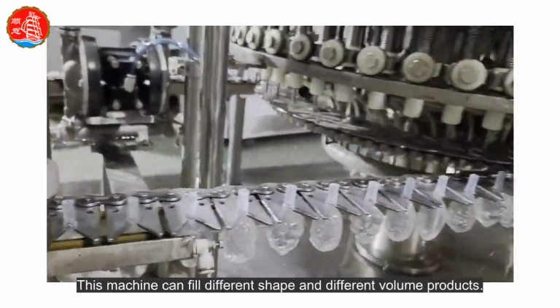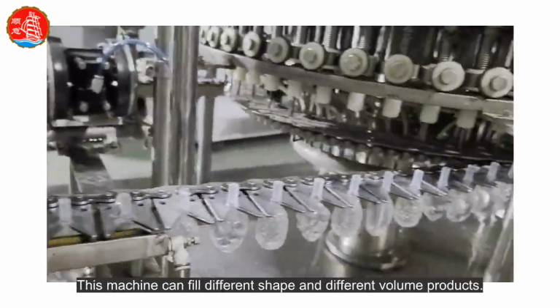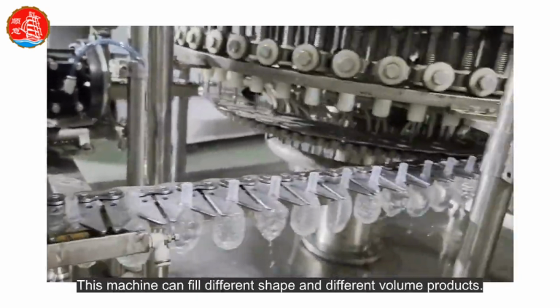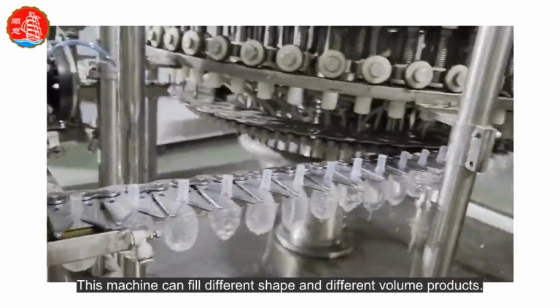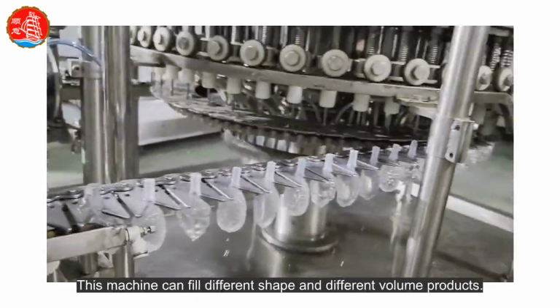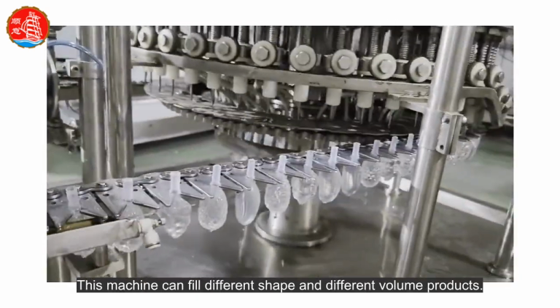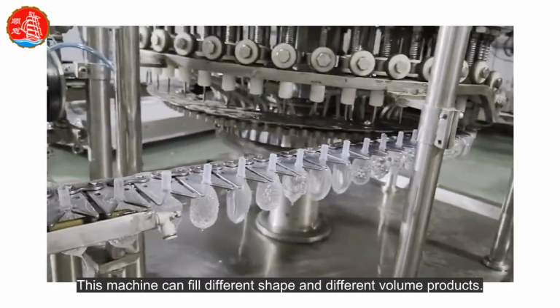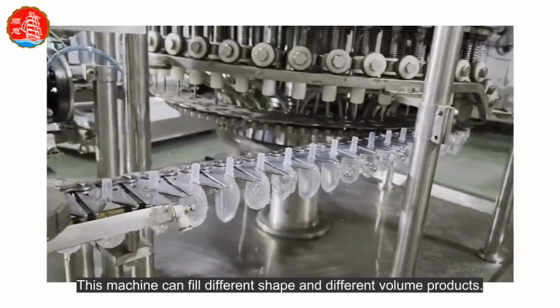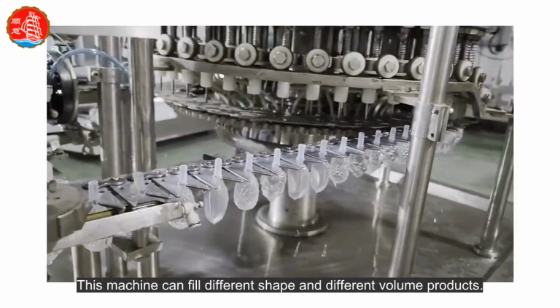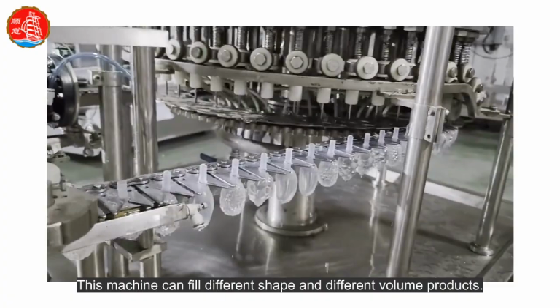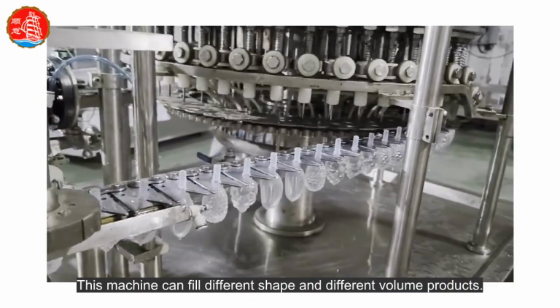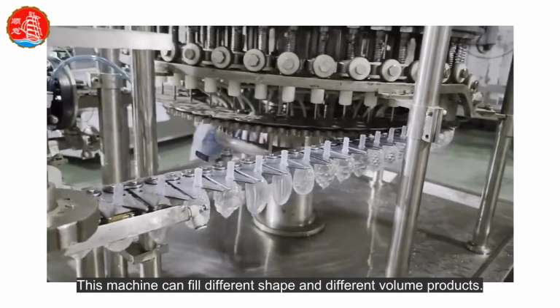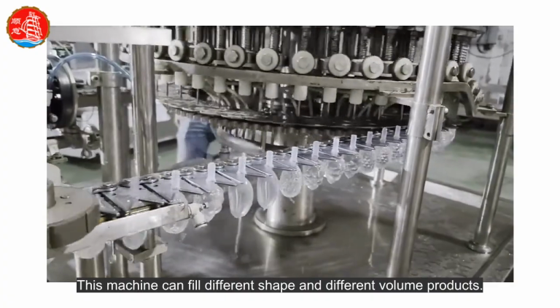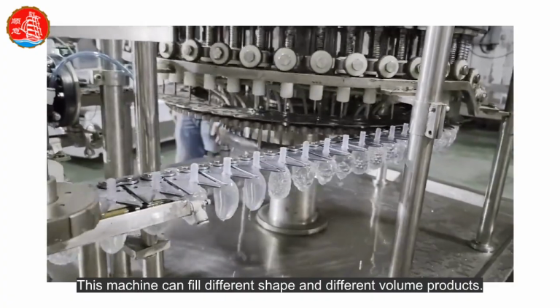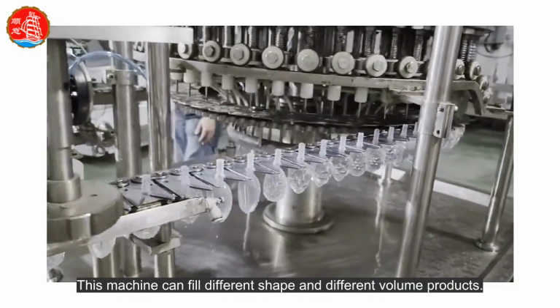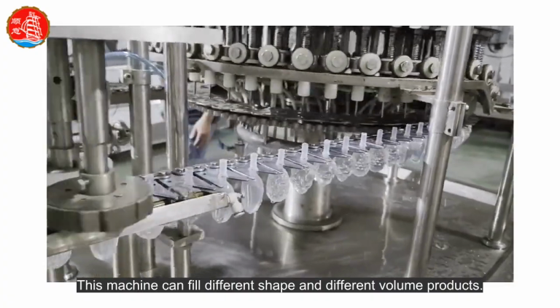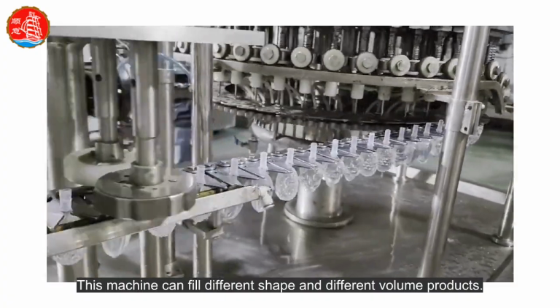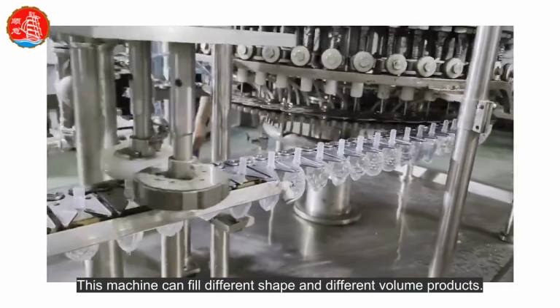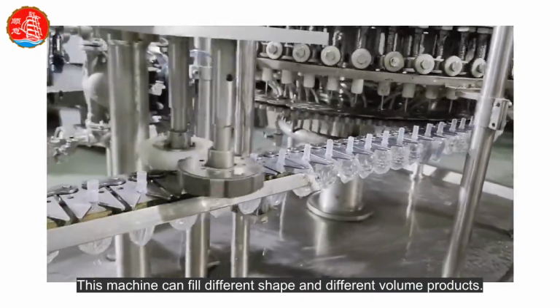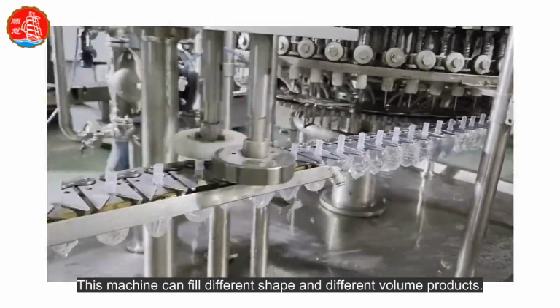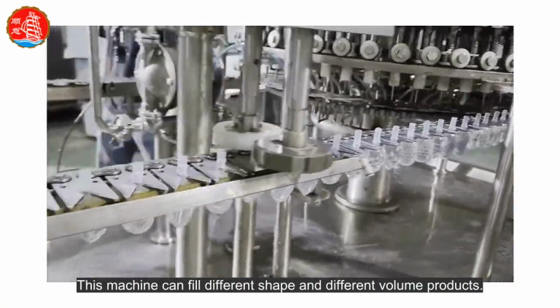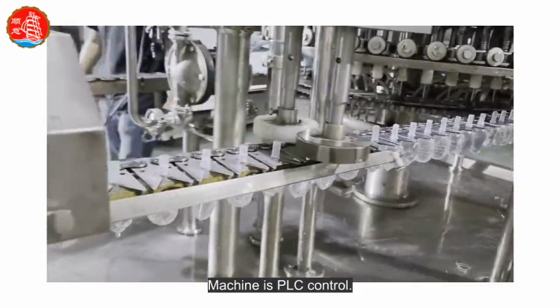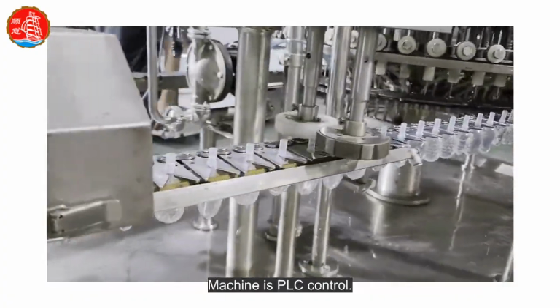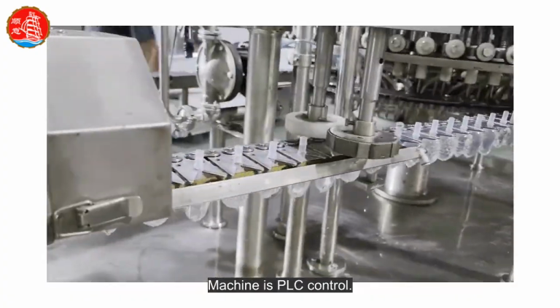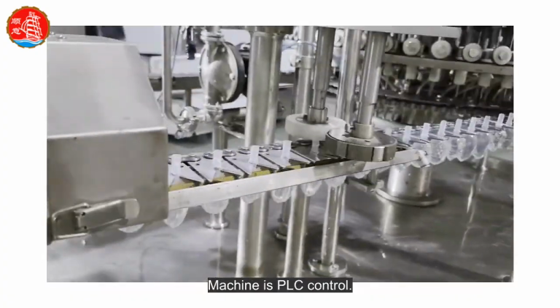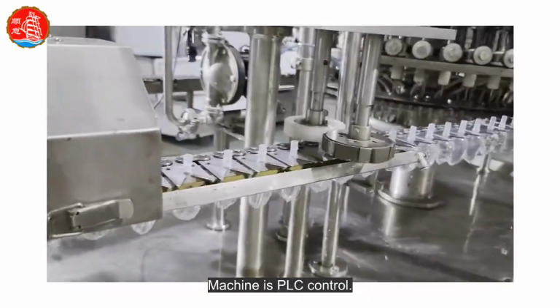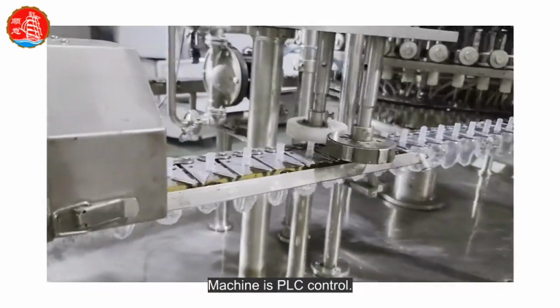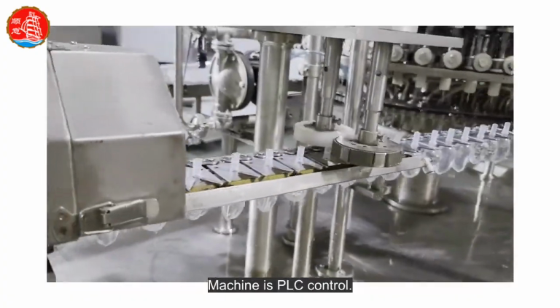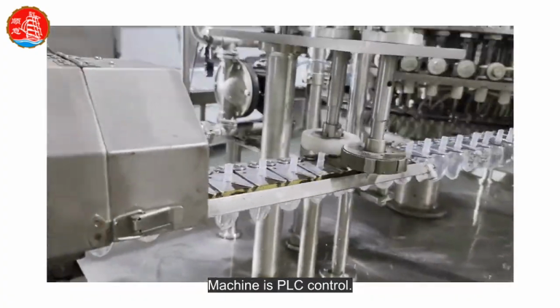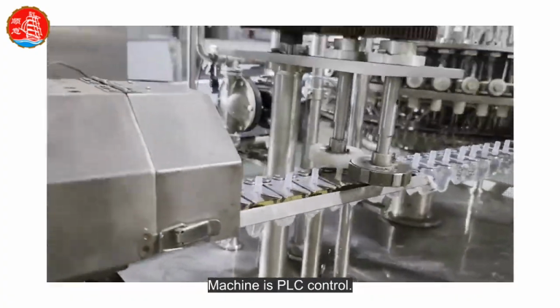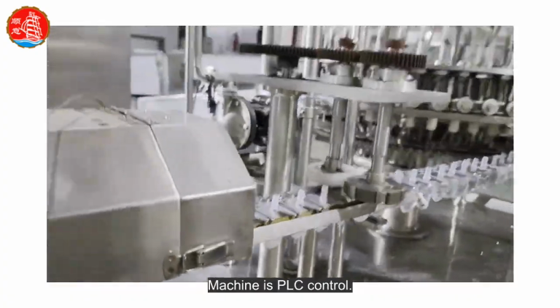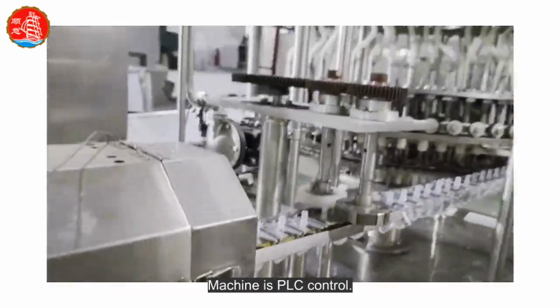This machine can fill different shape and different volume products. The machine is PLC controlled.